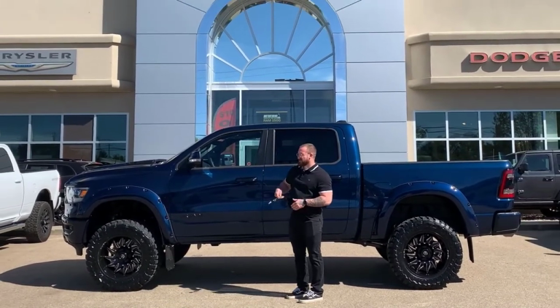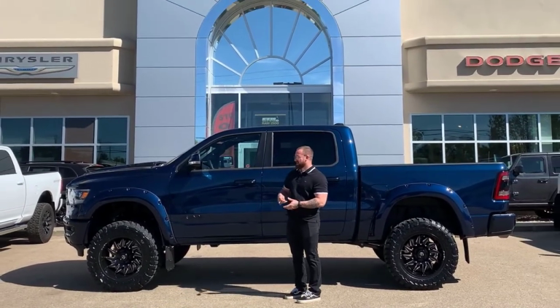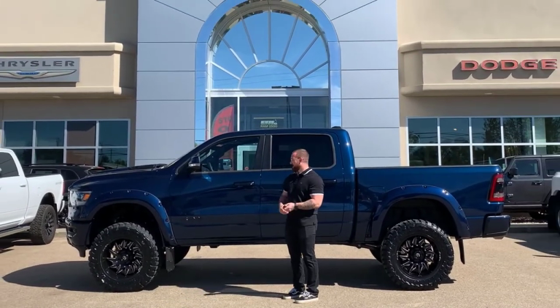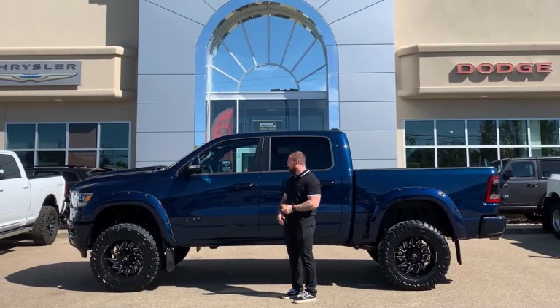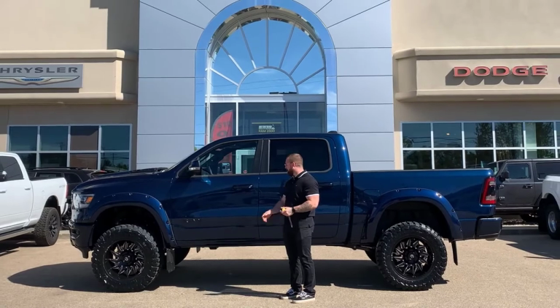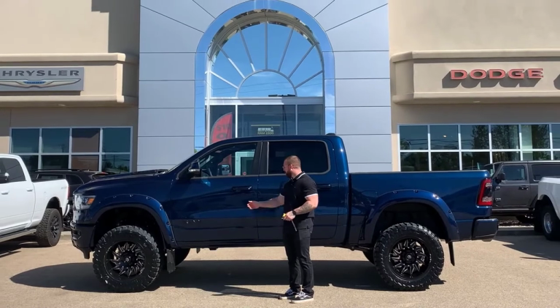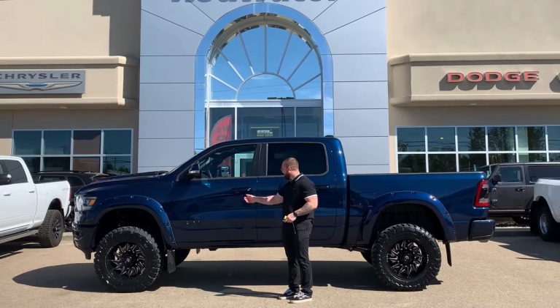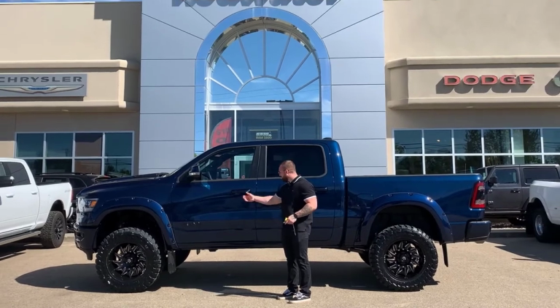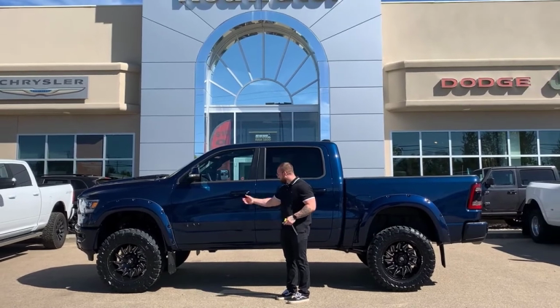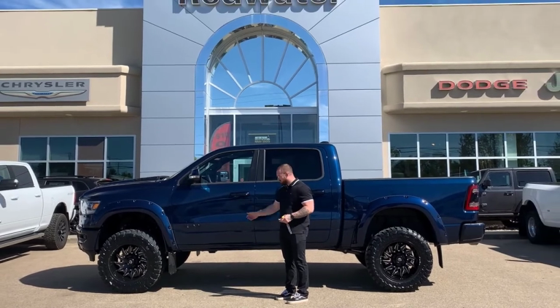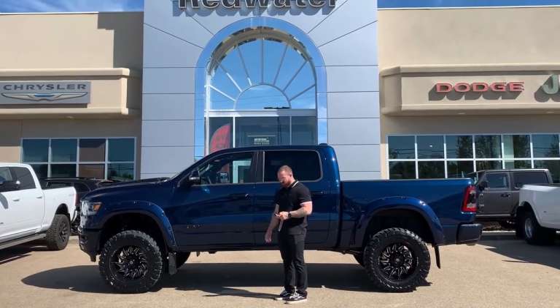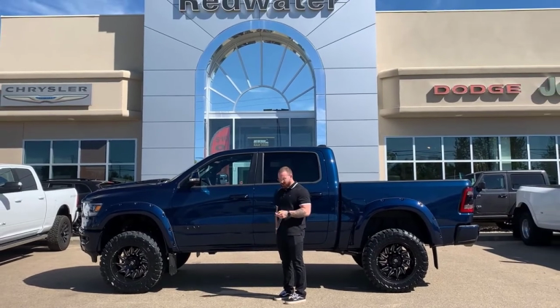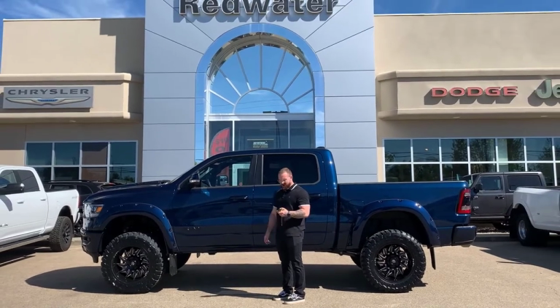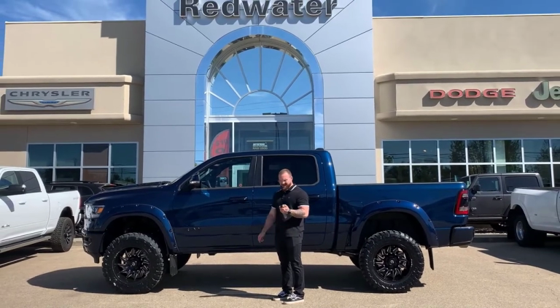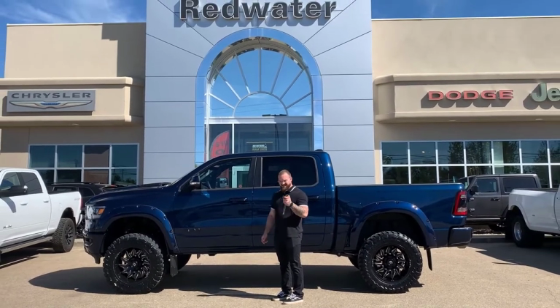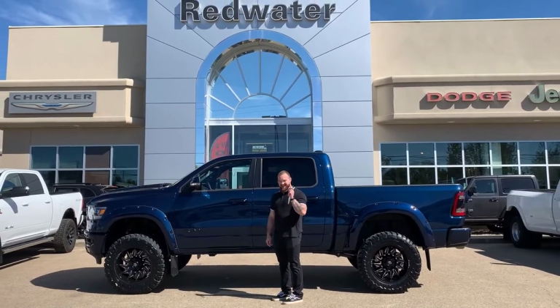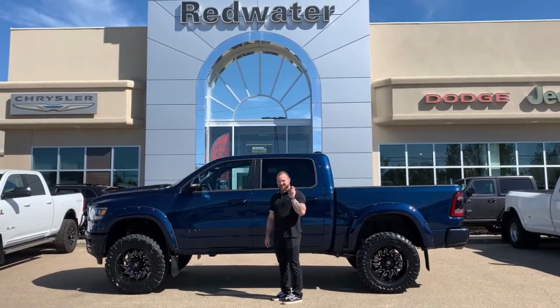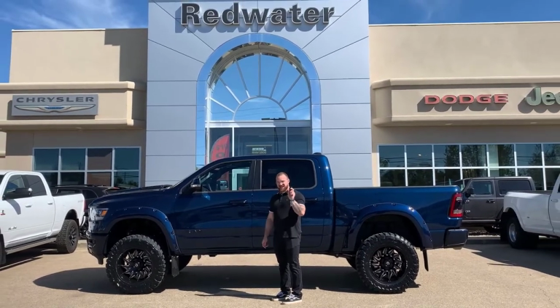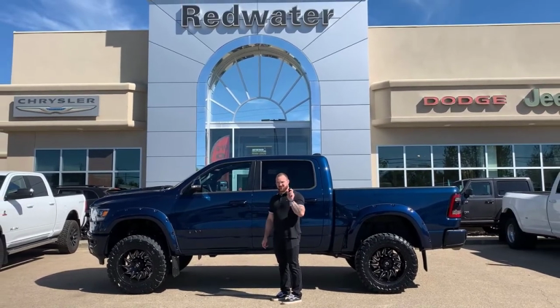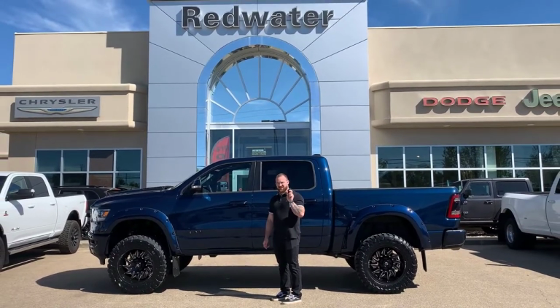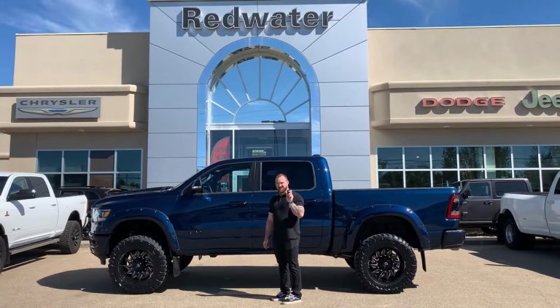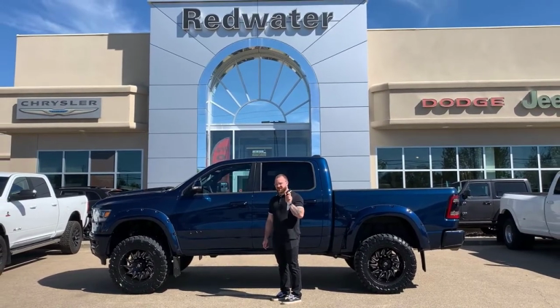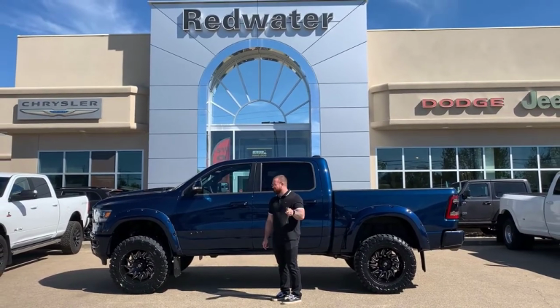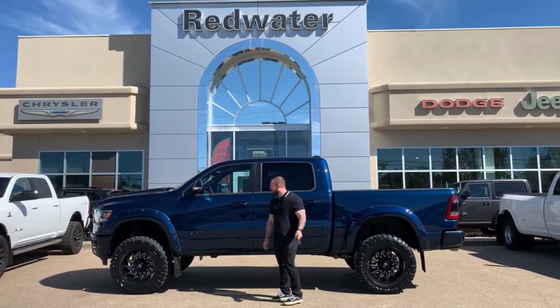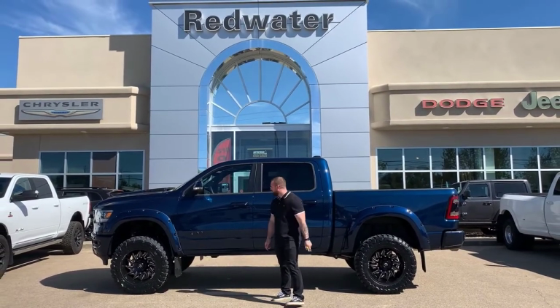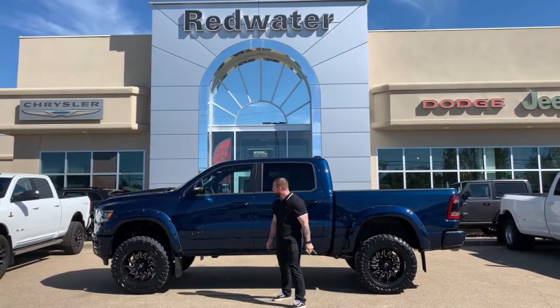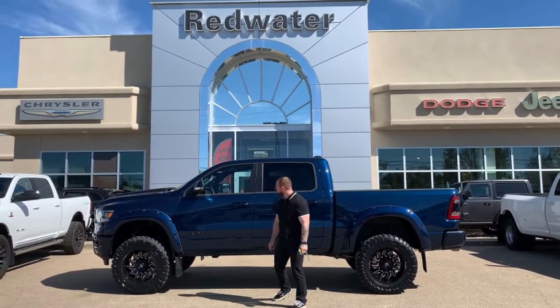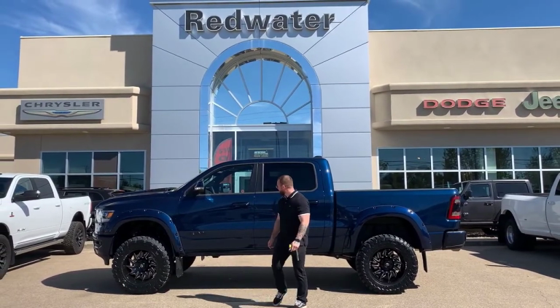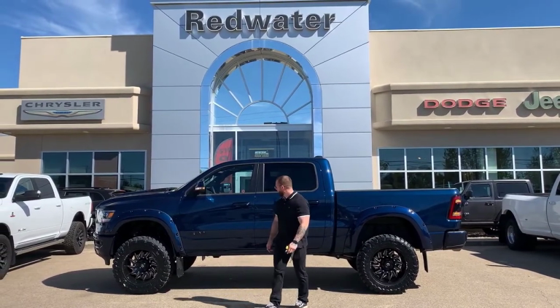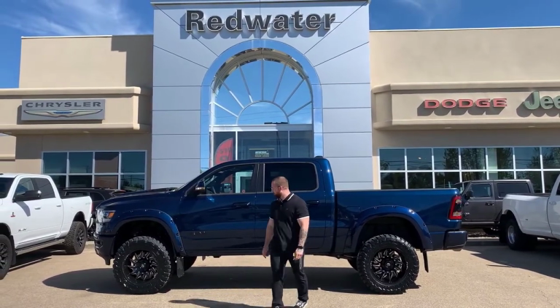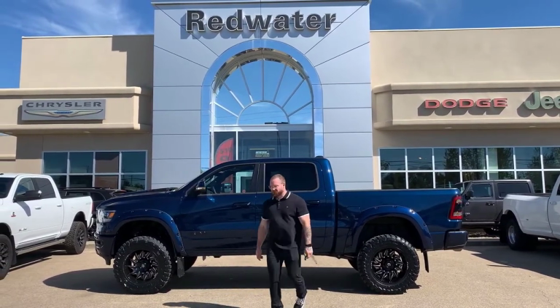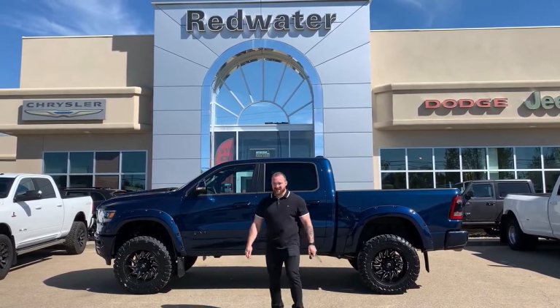And guess what? You've also got keyless entry on this one. I'll show you.